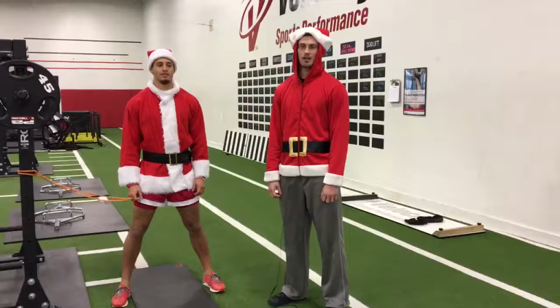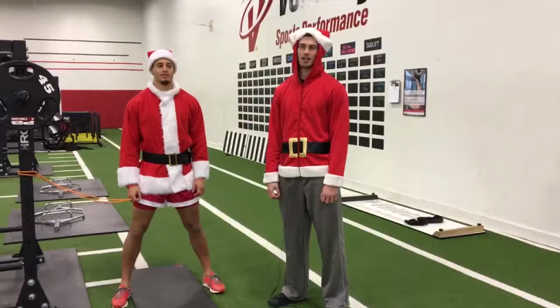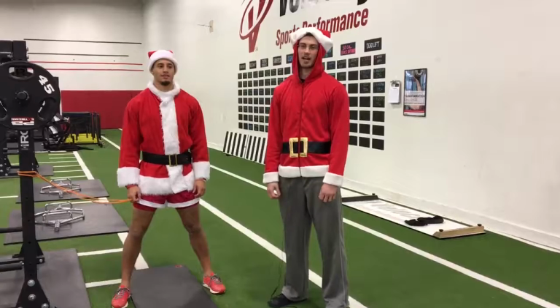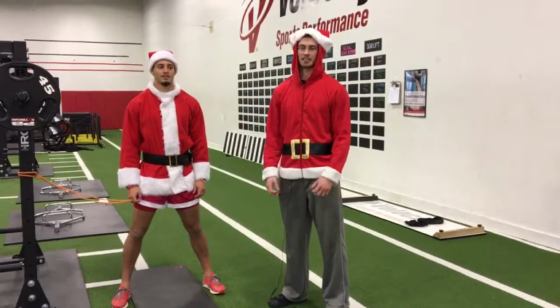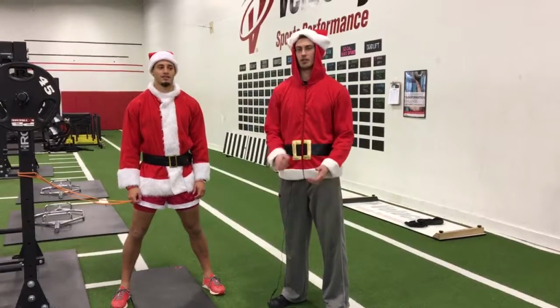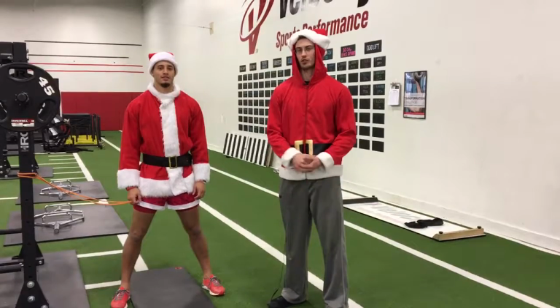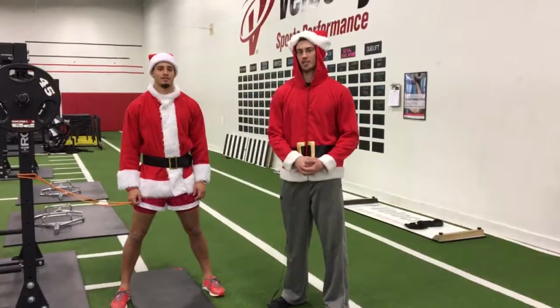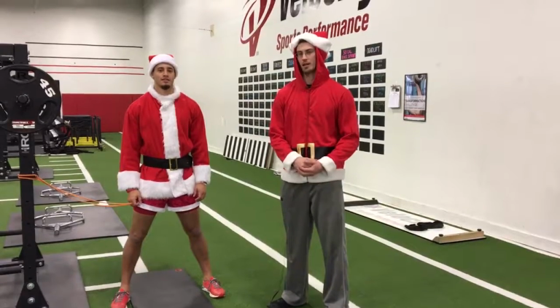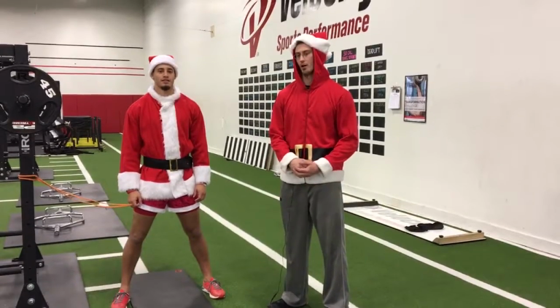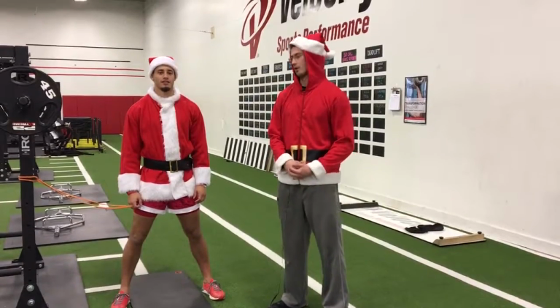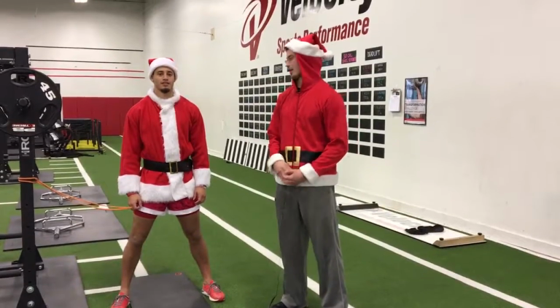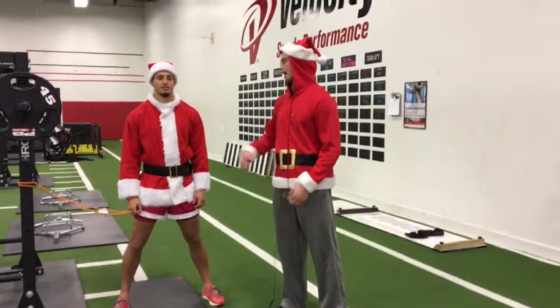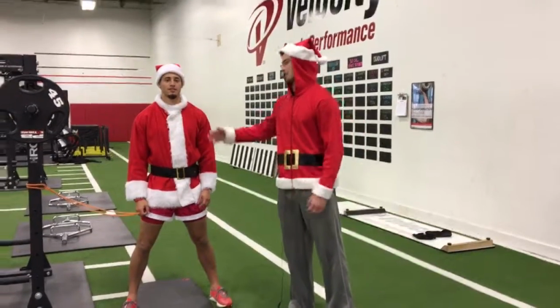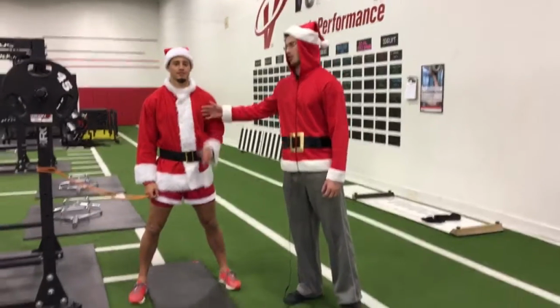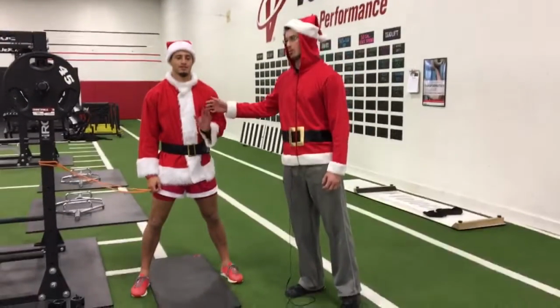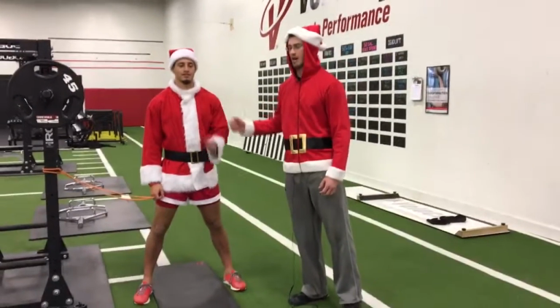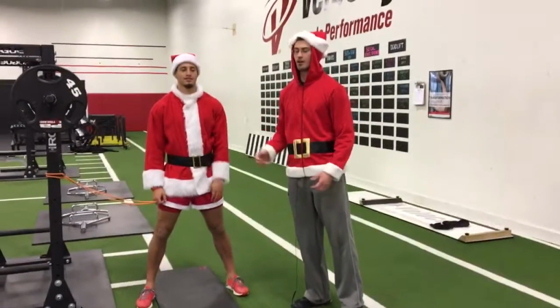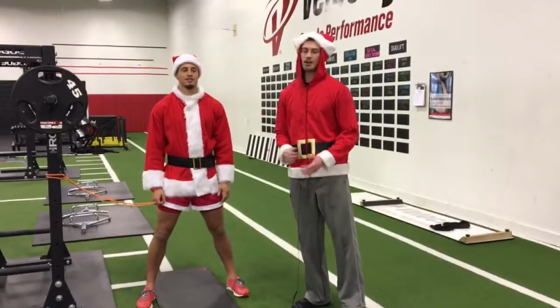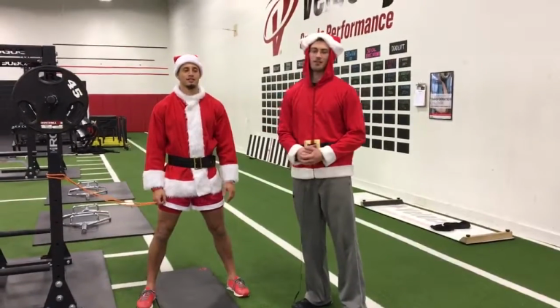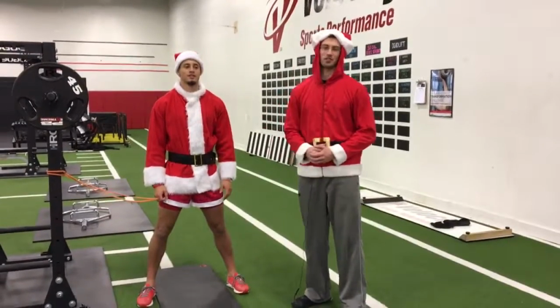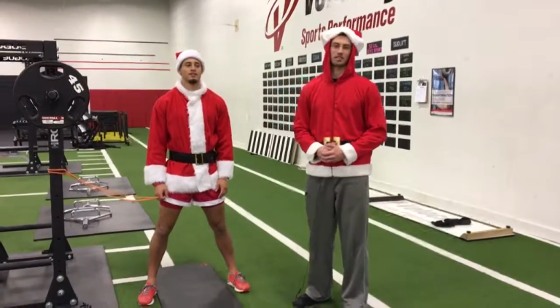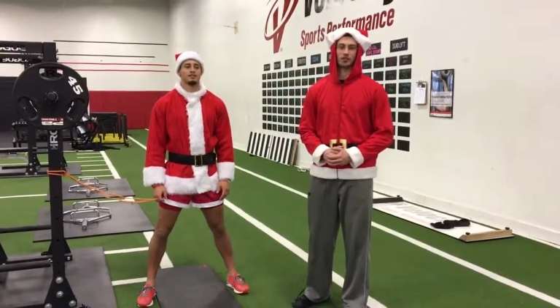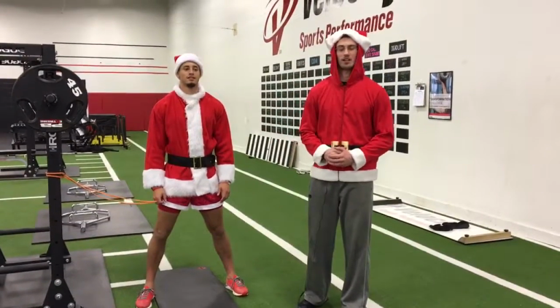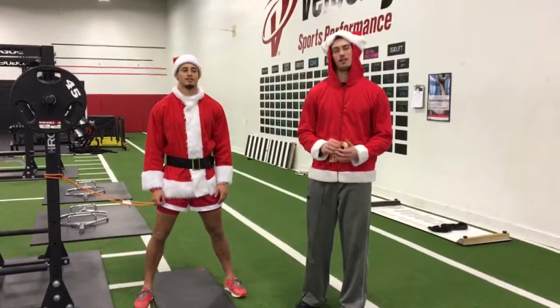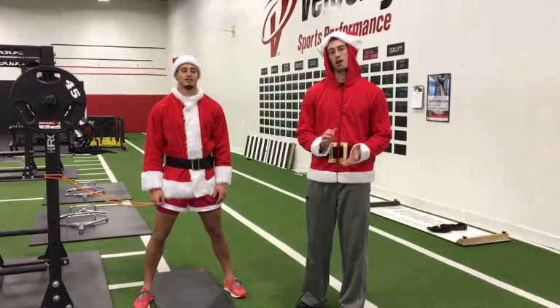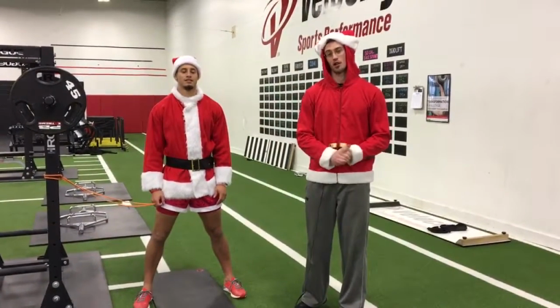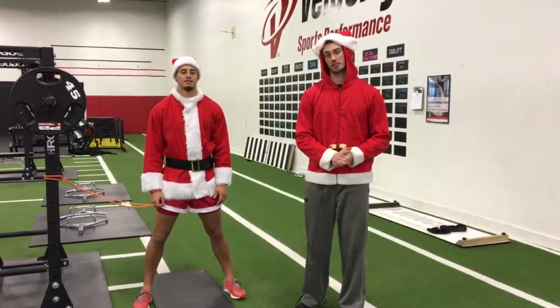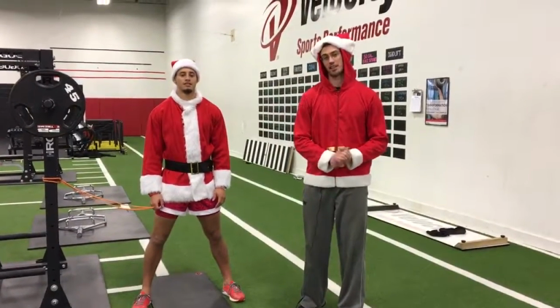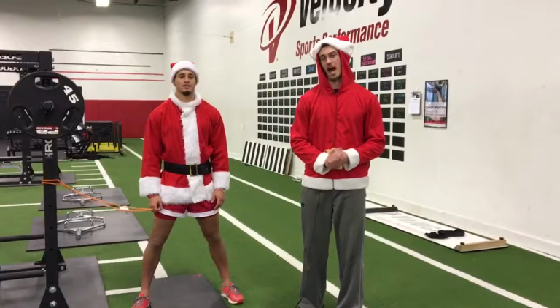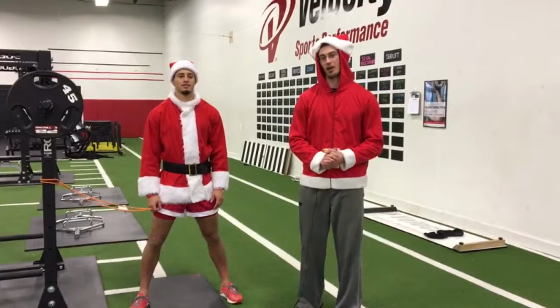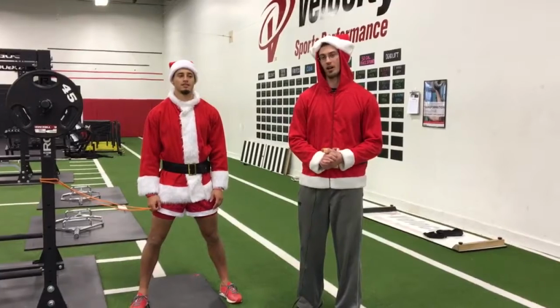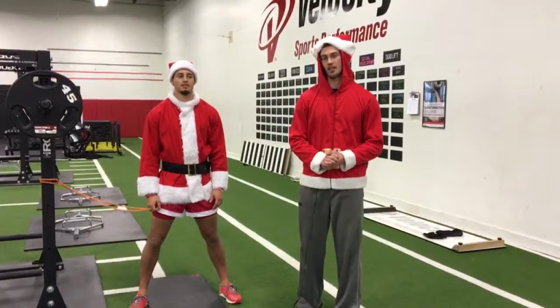Hi guys. This is Chris Grace. I'm here with athlete Nate Robitaille. First things first, Merry Christmas and Happy Holidays.